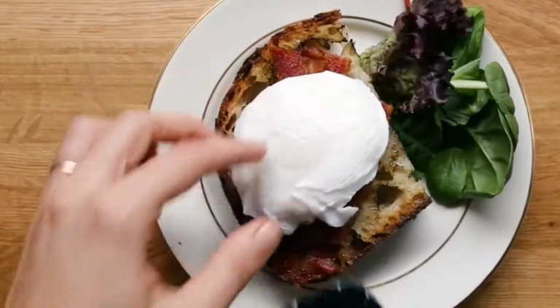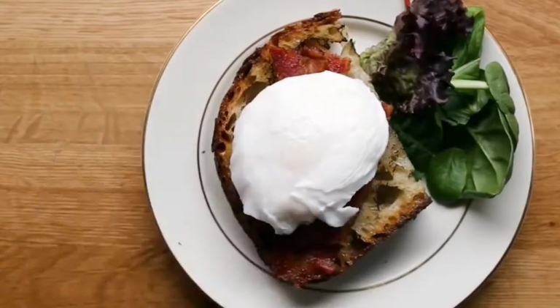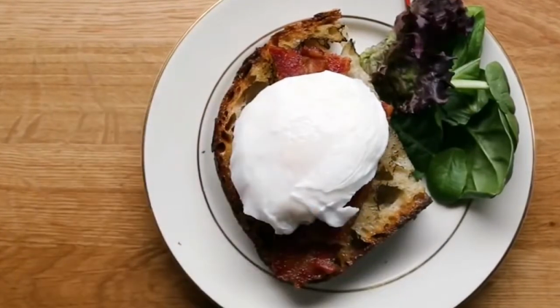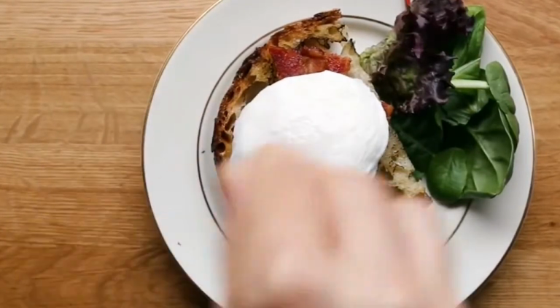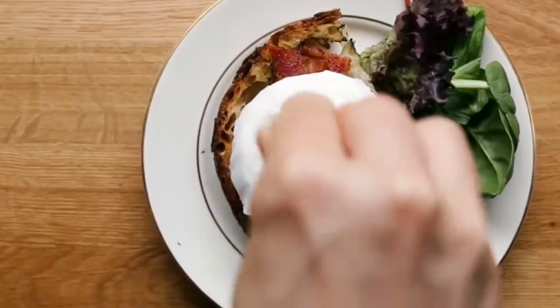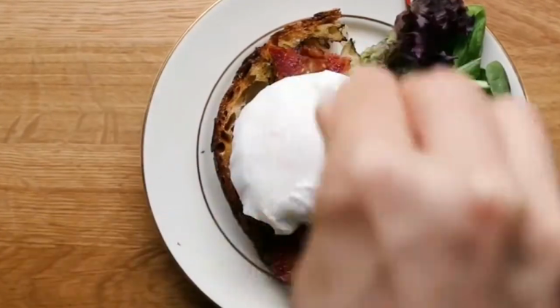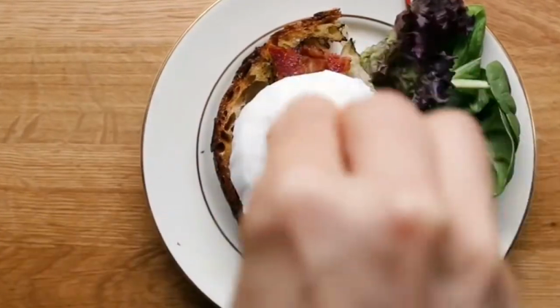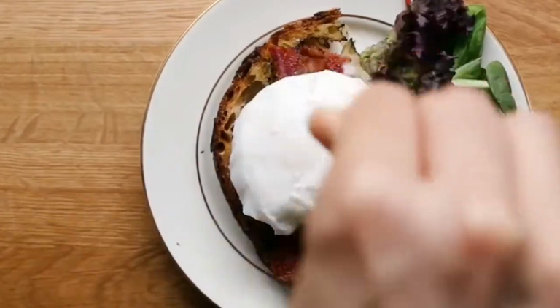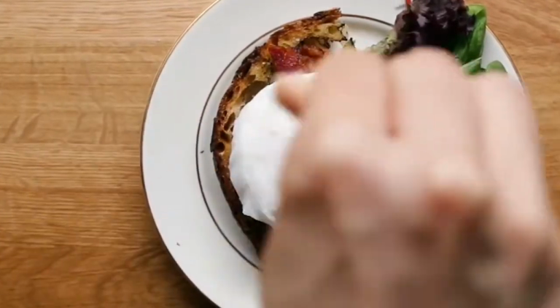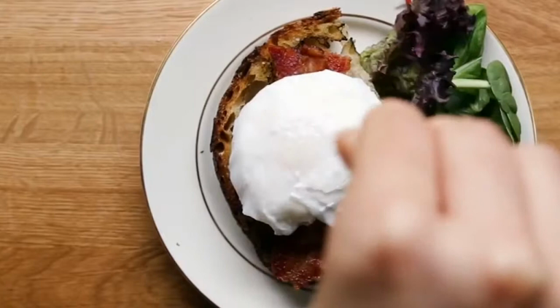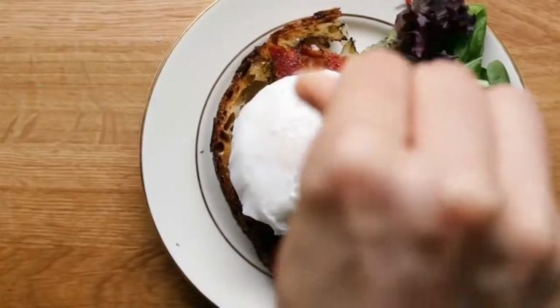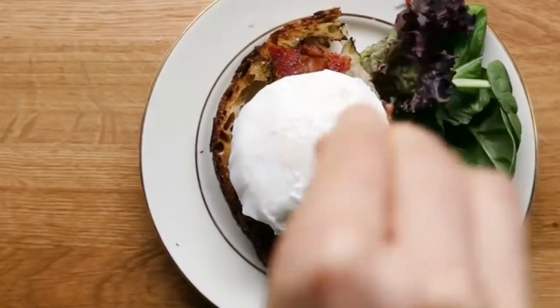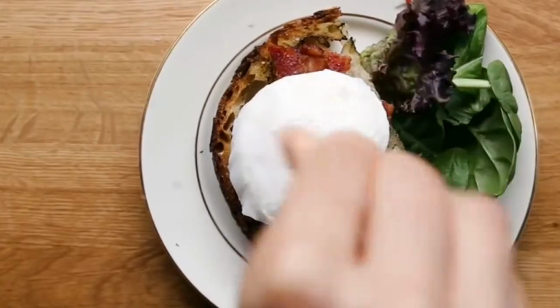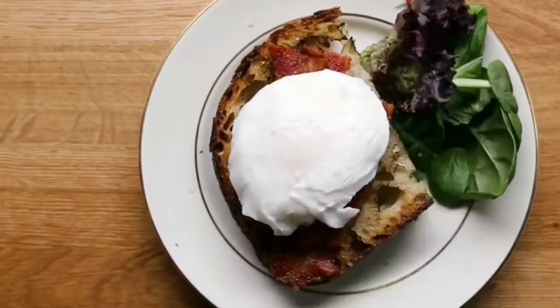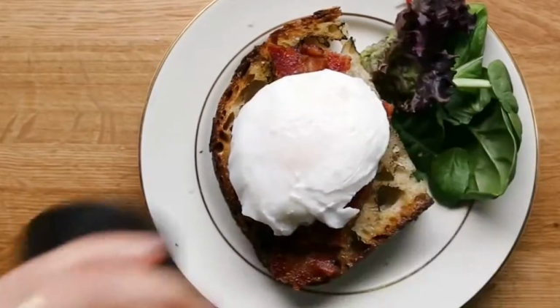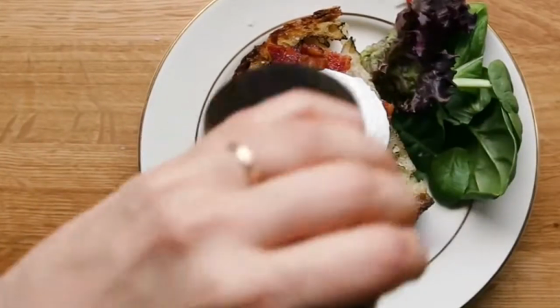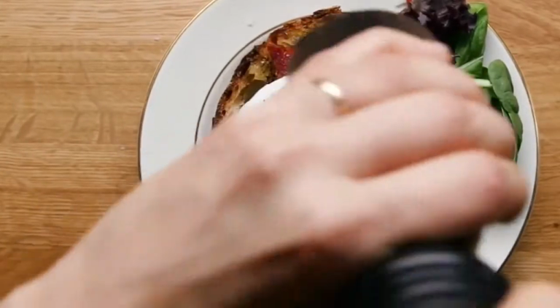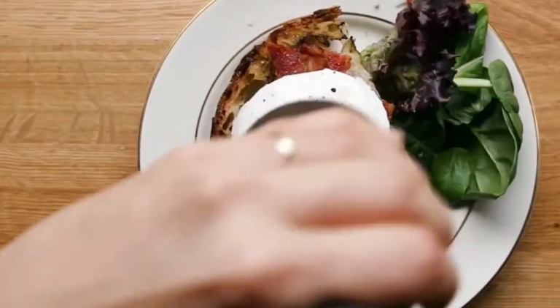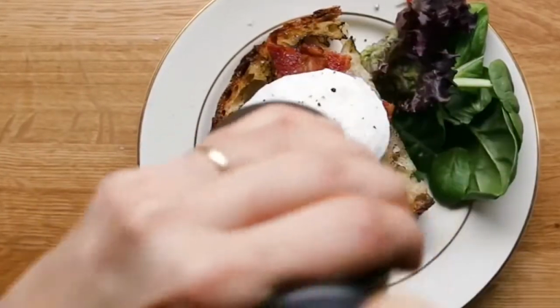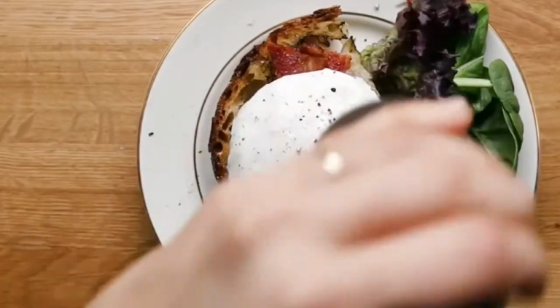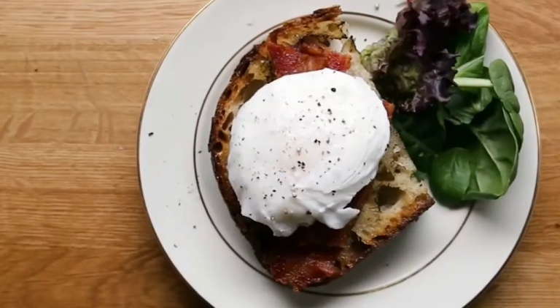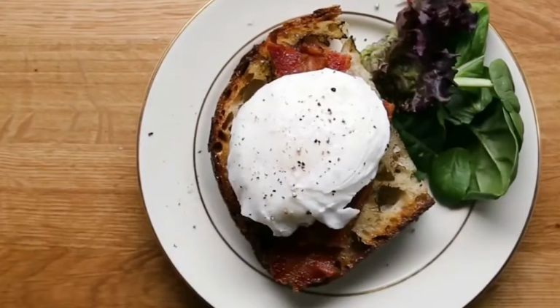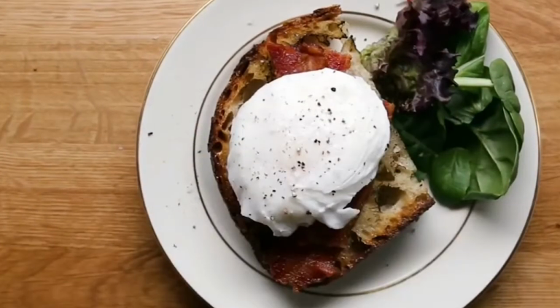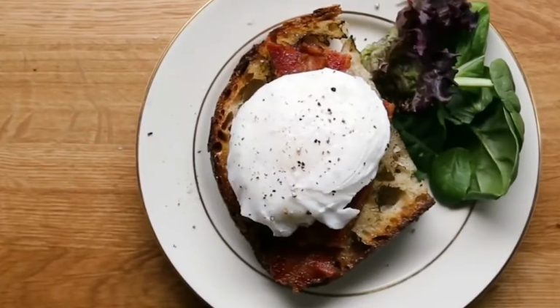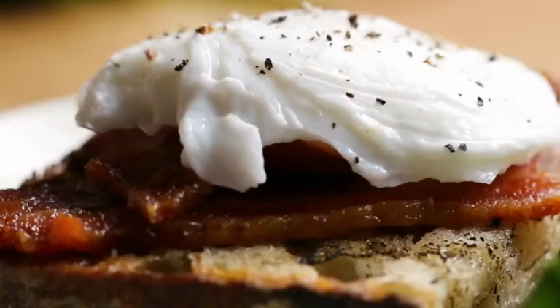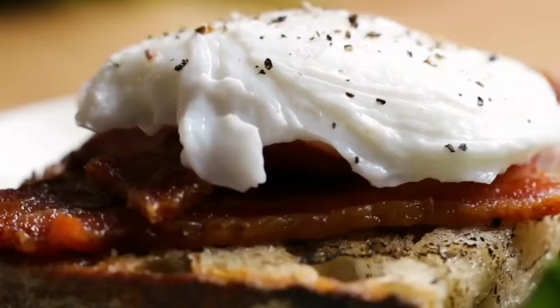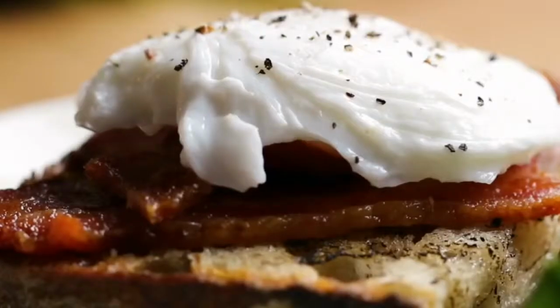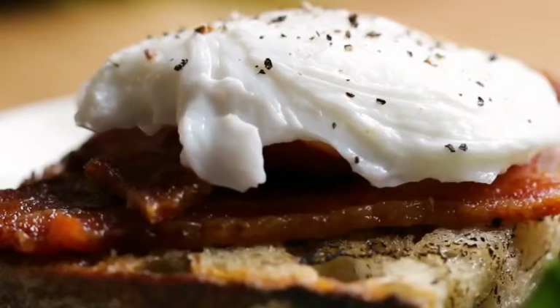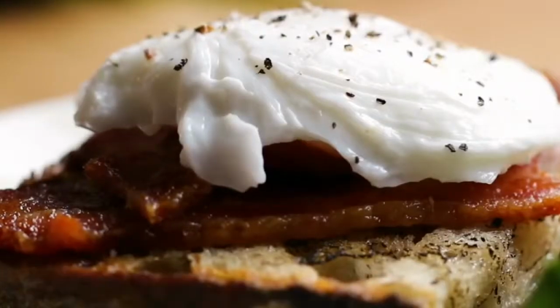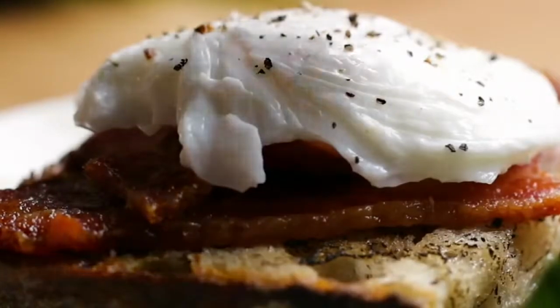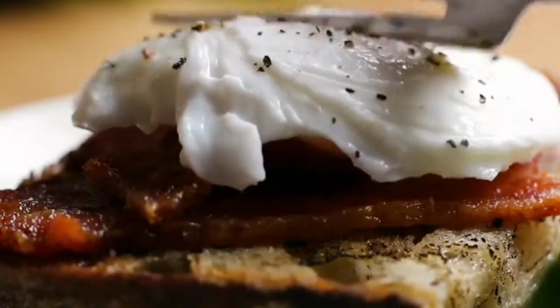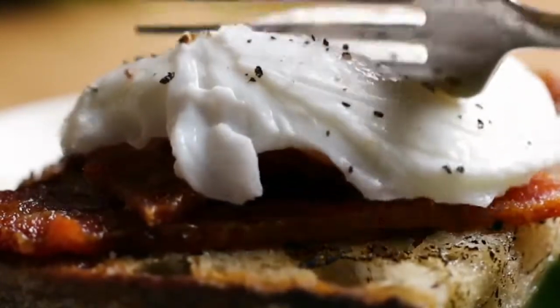It's a really good, nice, soft, delicate way to have an egg — and it's also kind of an impressive way to serve something that's pretty cheap.